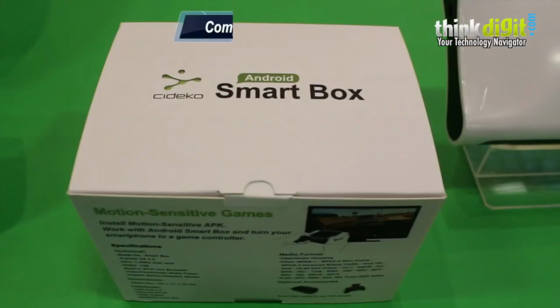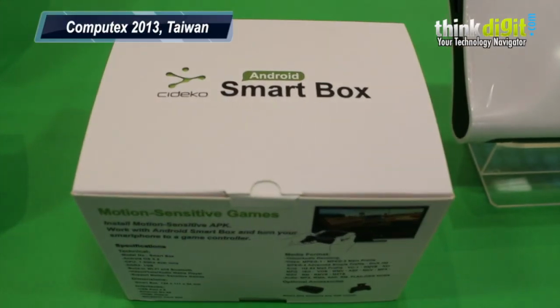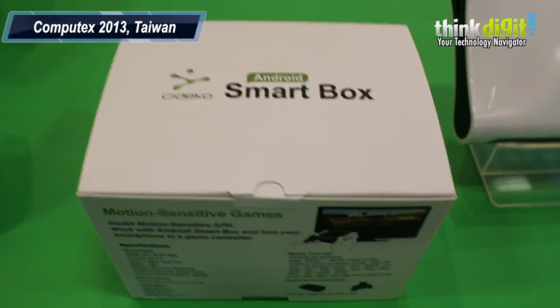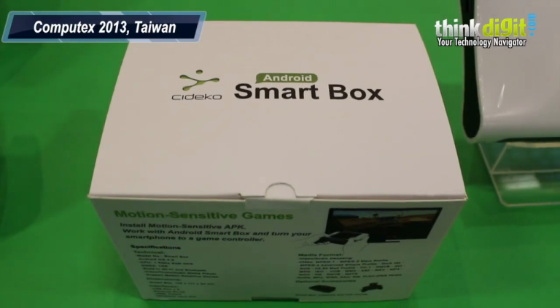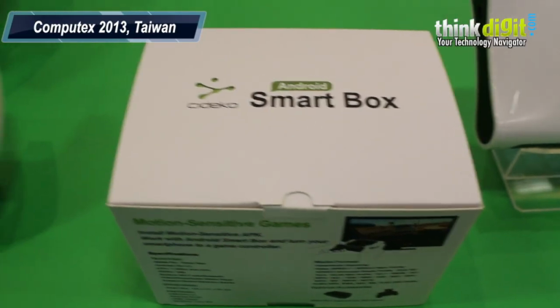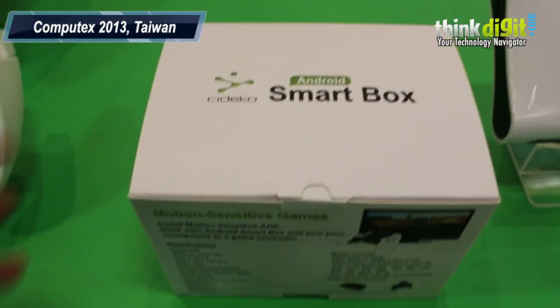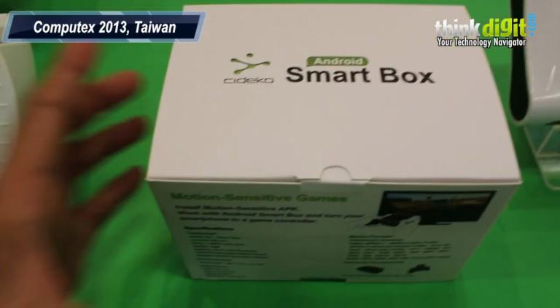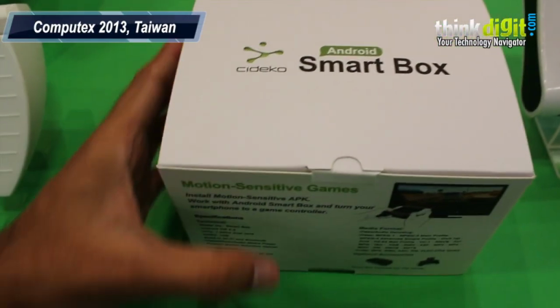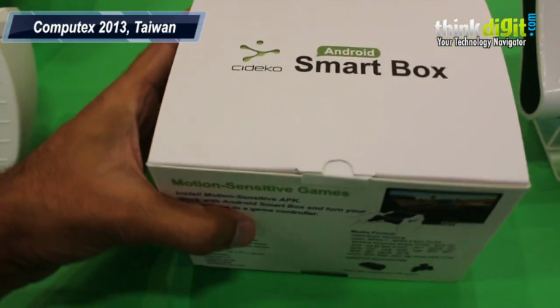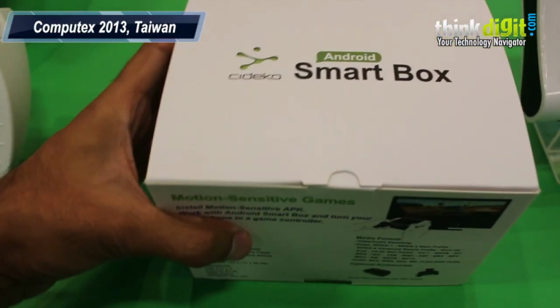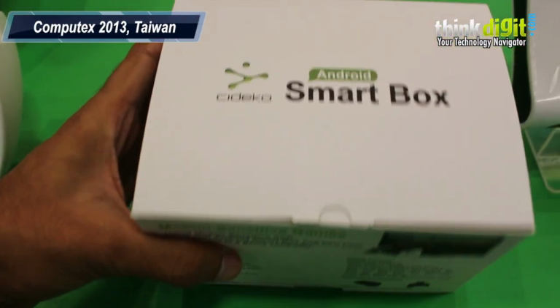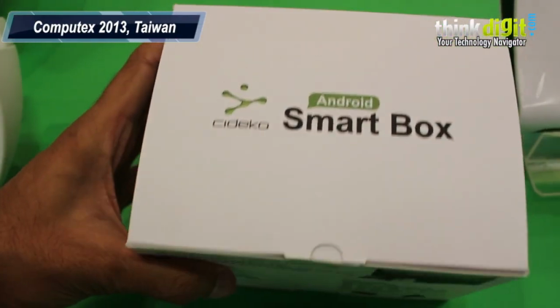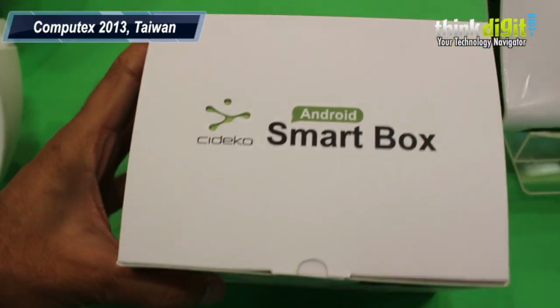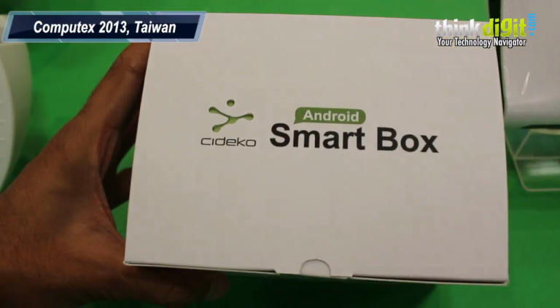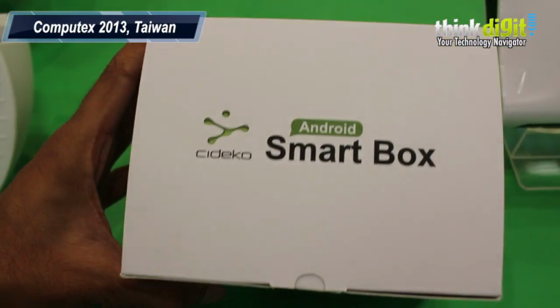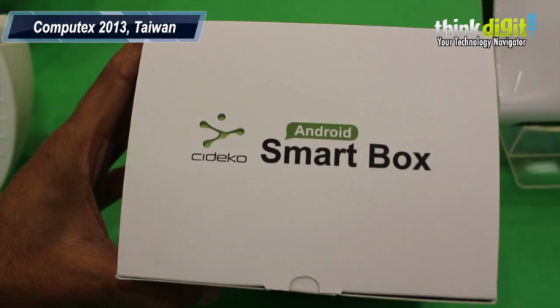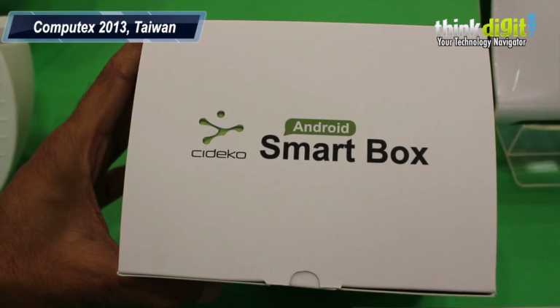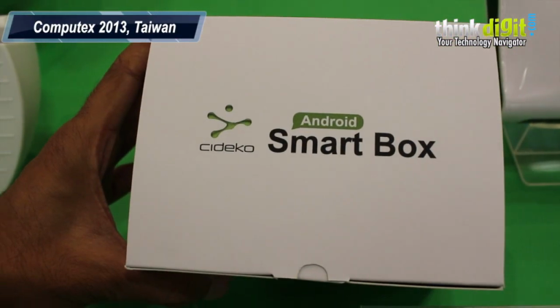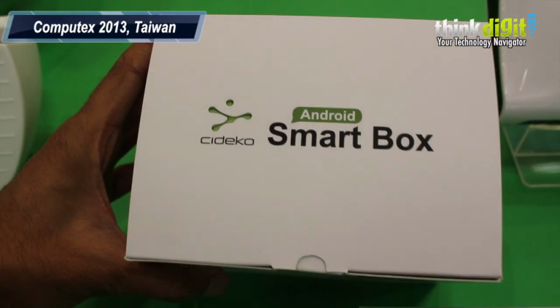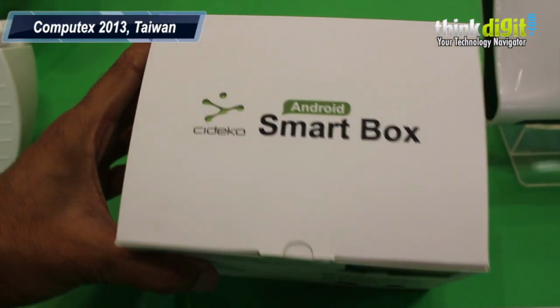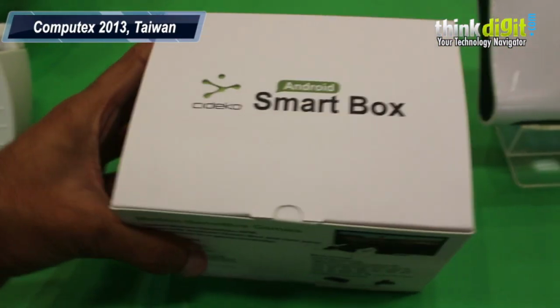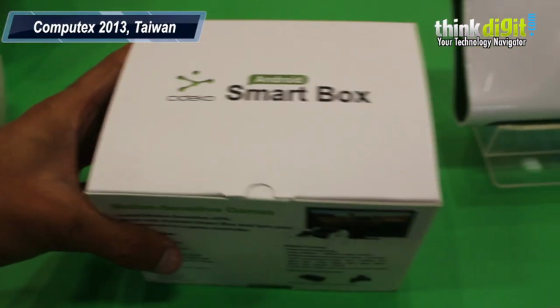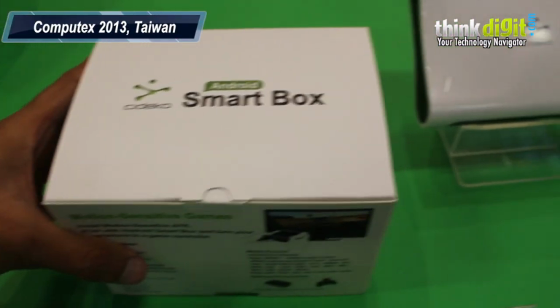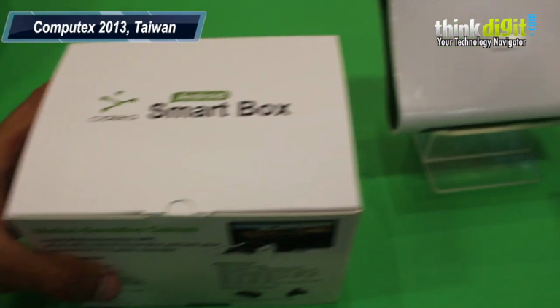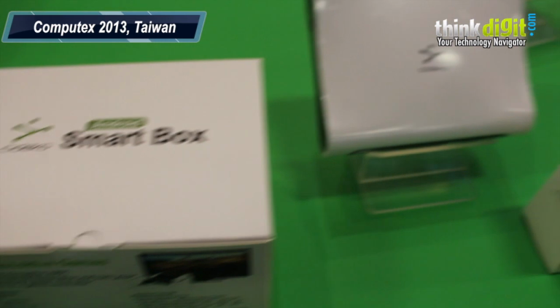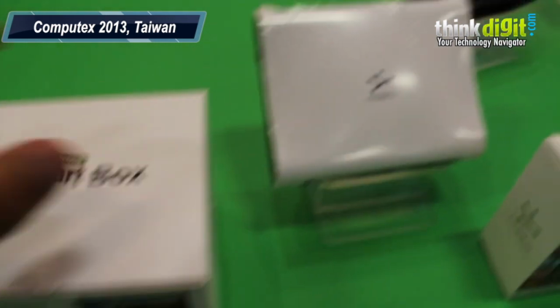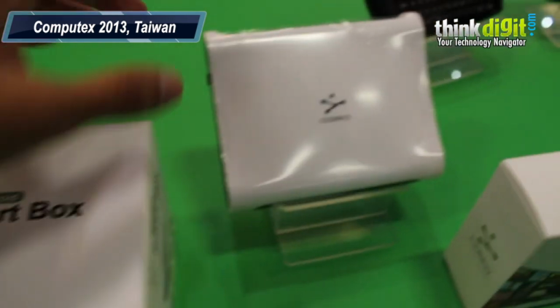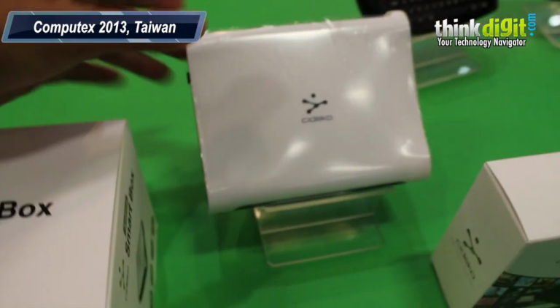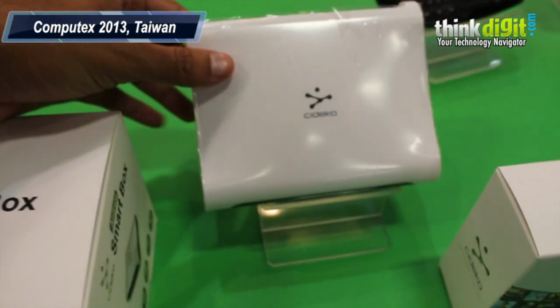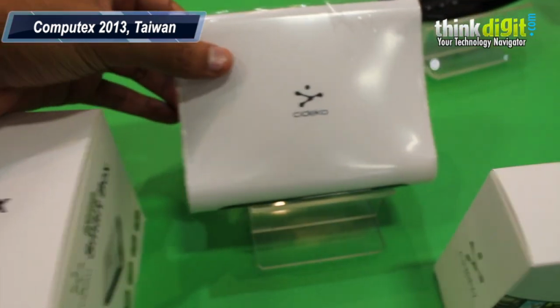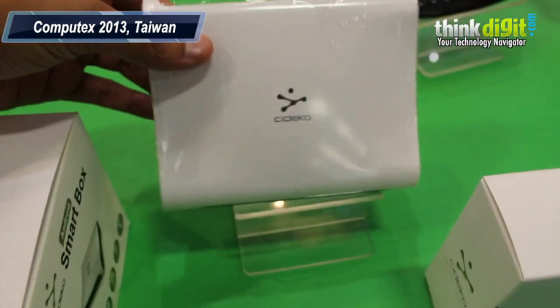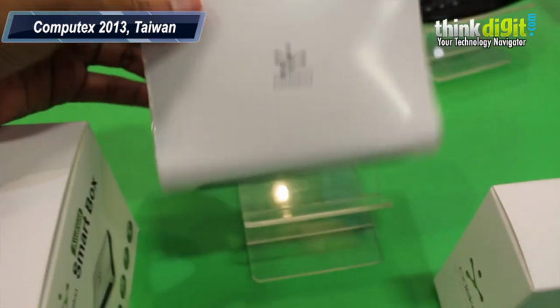We are at the booth of this company called Sodeco and they make Android Smart Boxes. This Android Smart Box is right here.